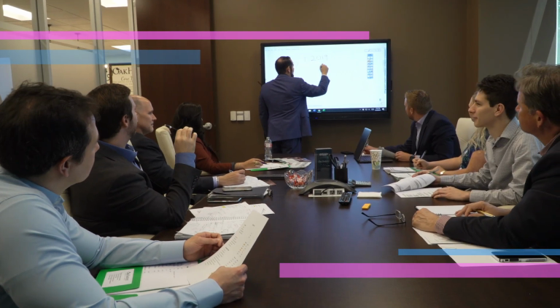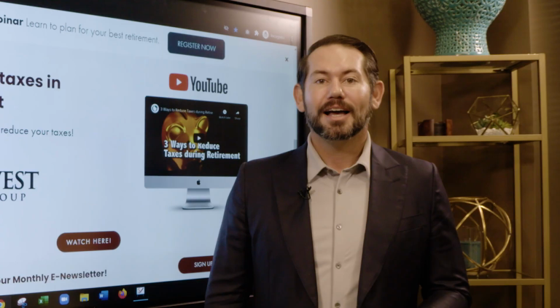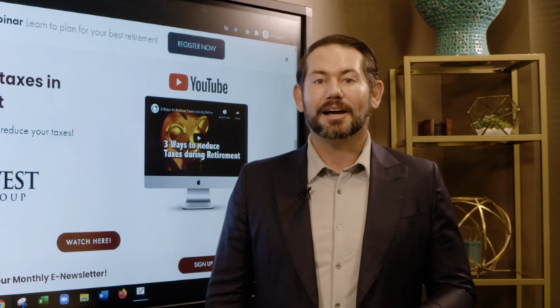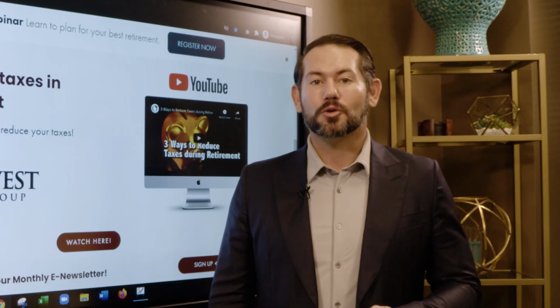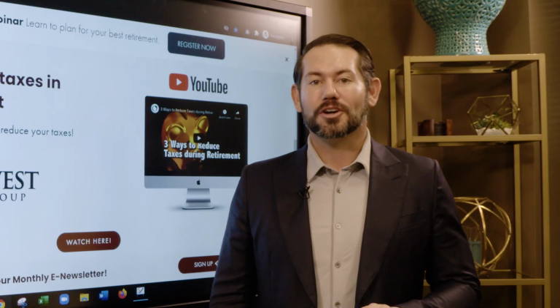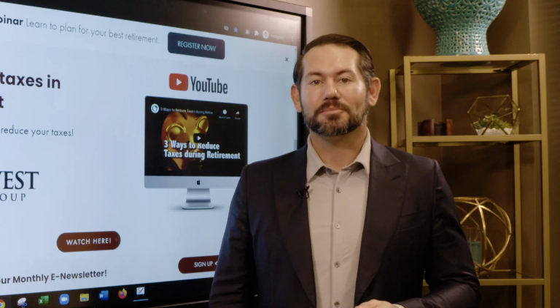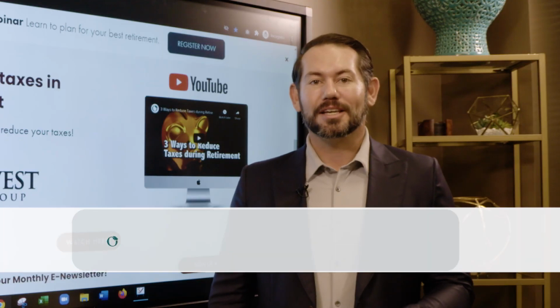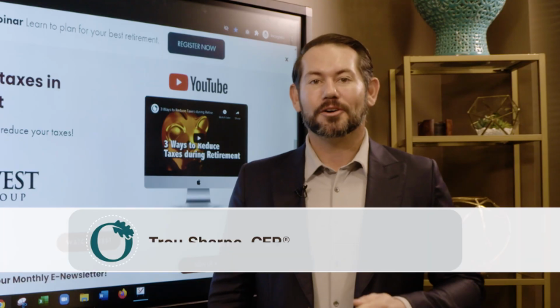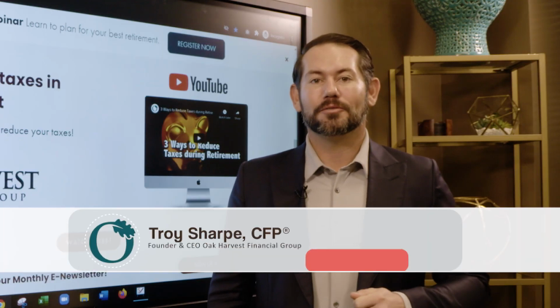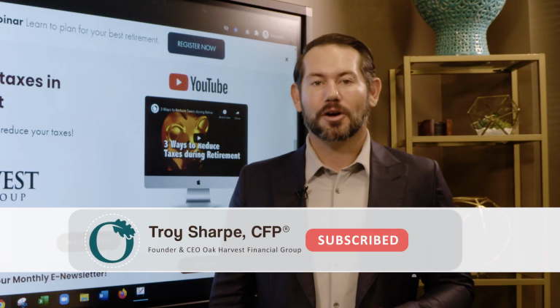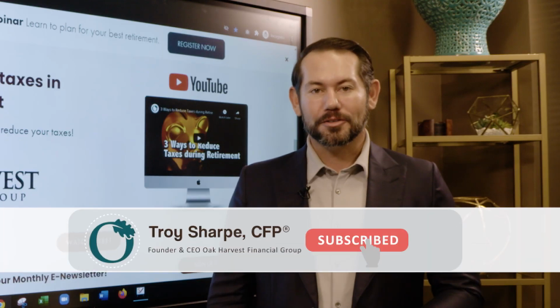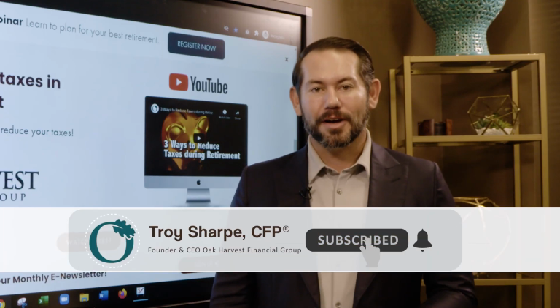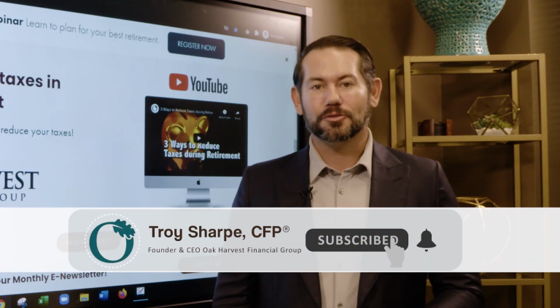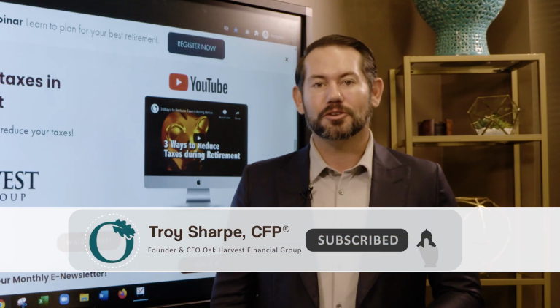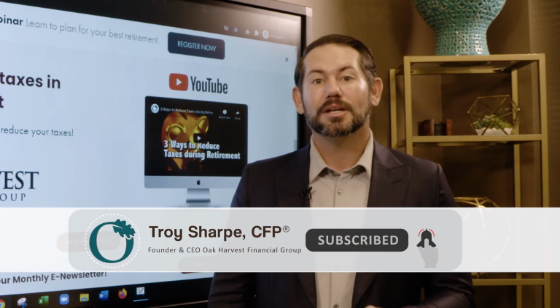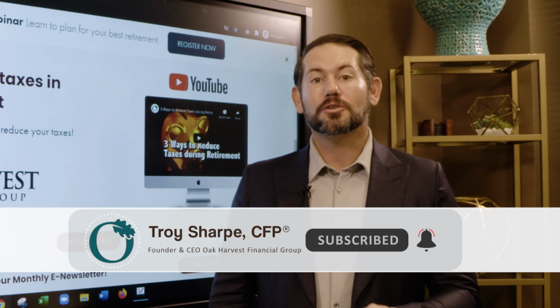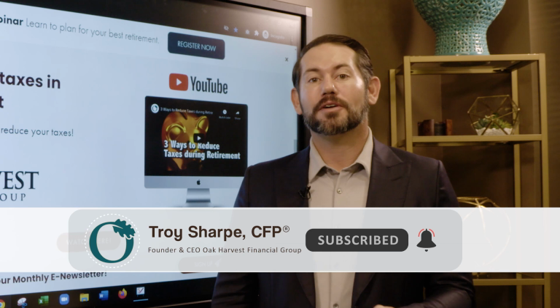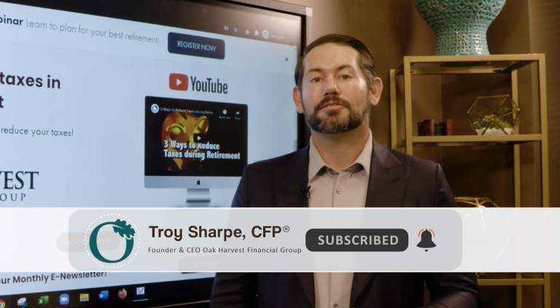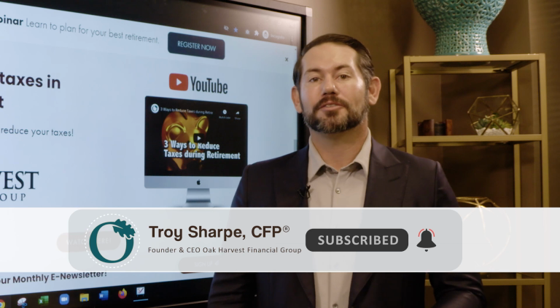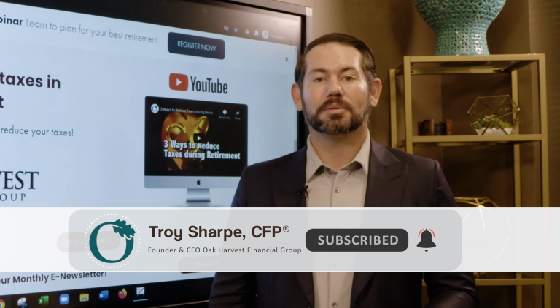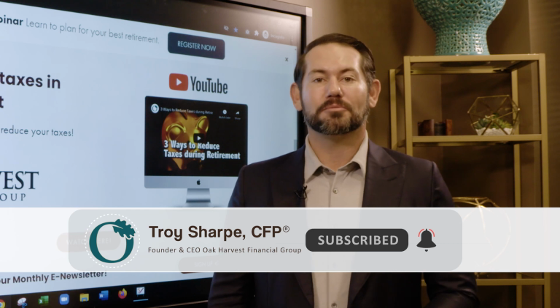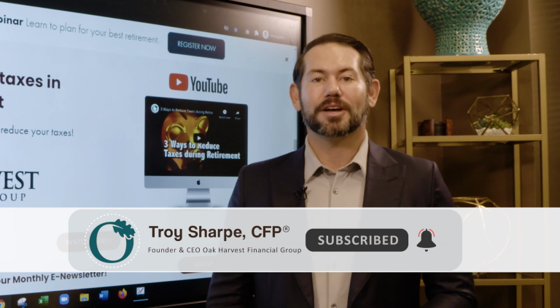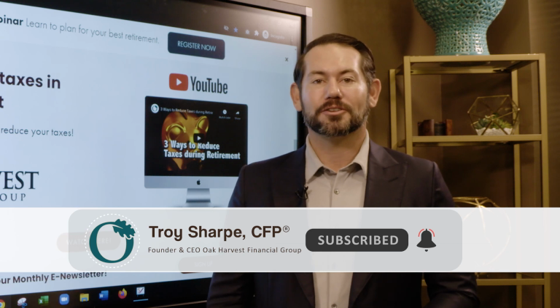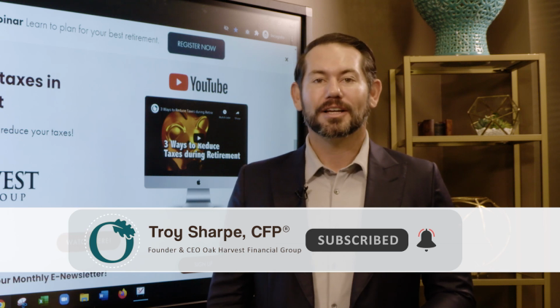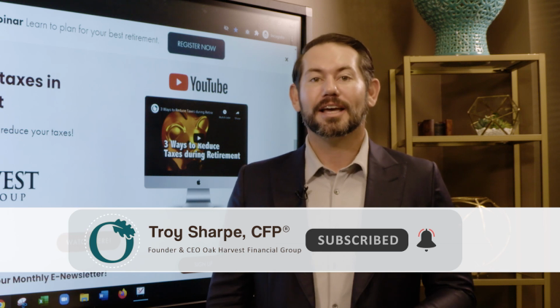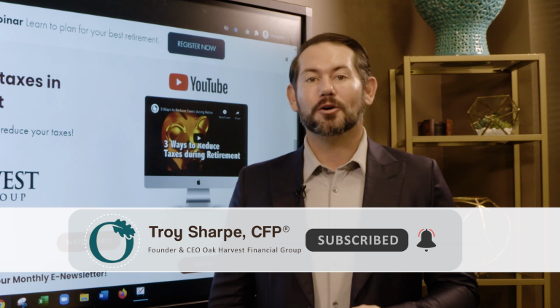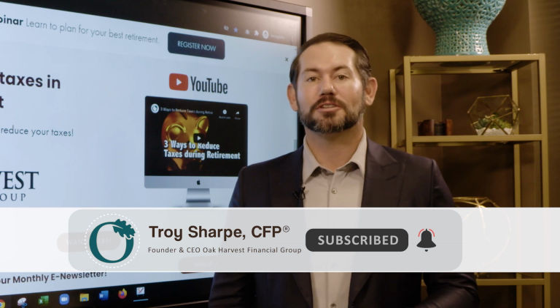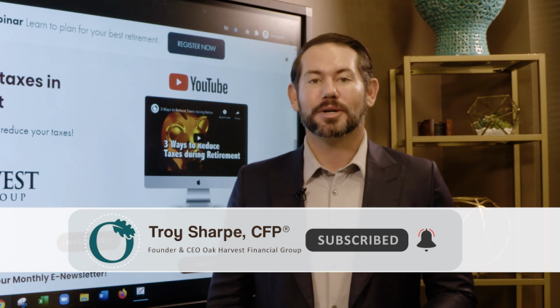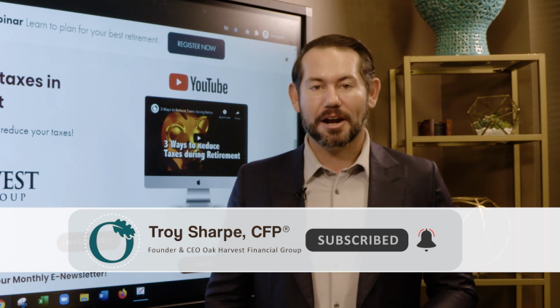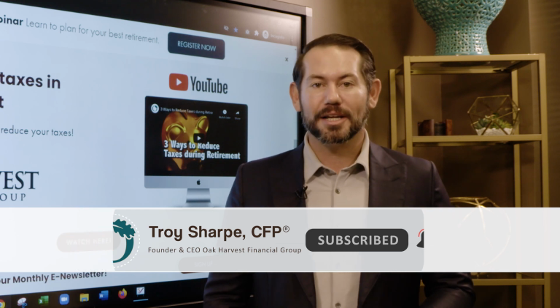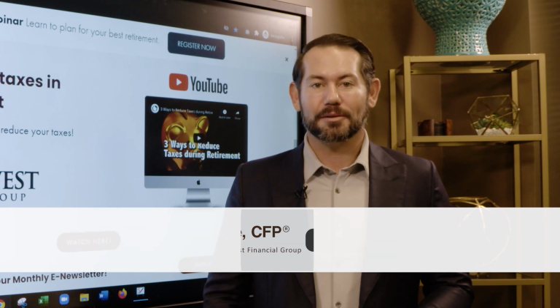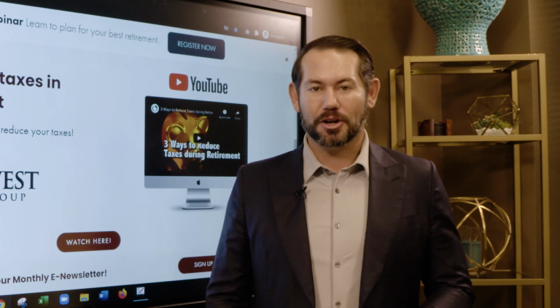Hi, I'm Troy Sharp, CEO of Oak Harvest Financial Group, certified financial planner professional and host of the Retirement Income Show.